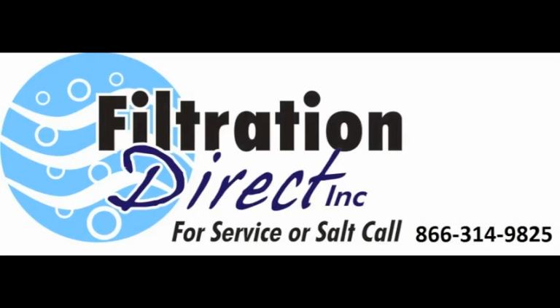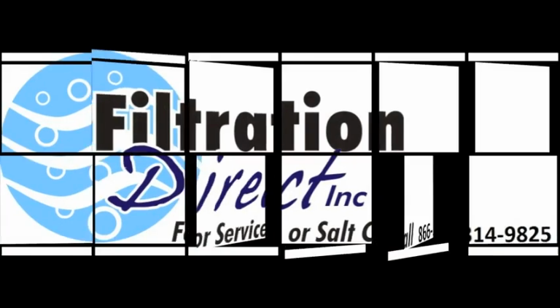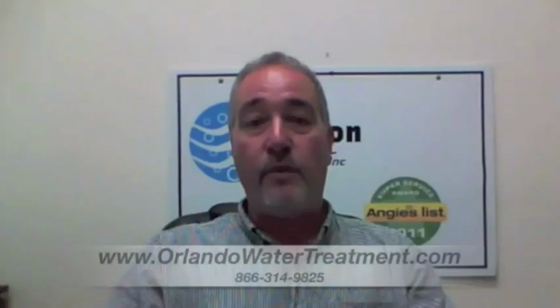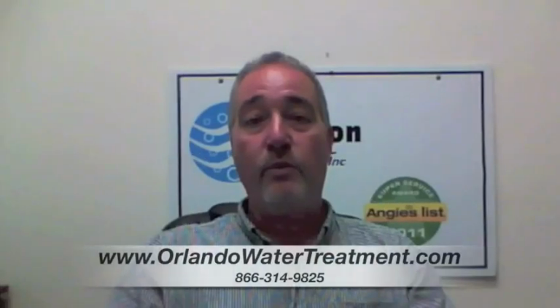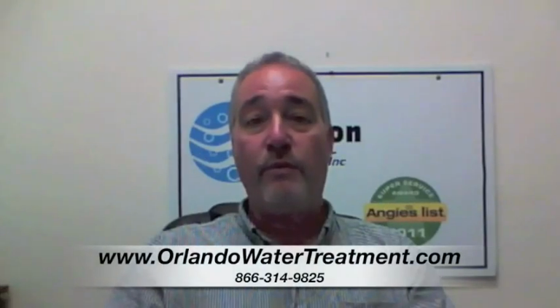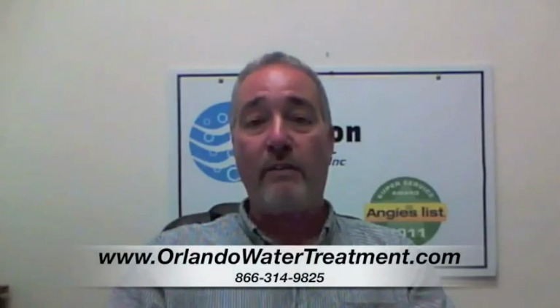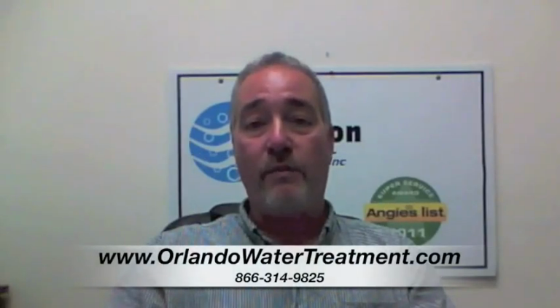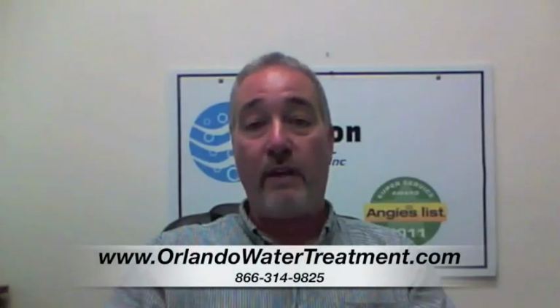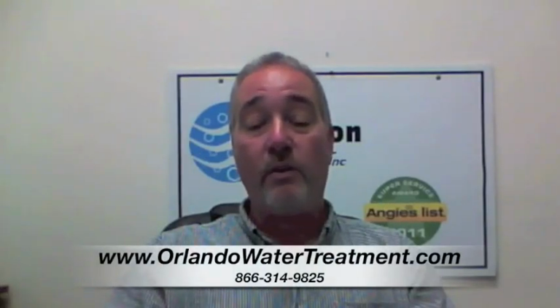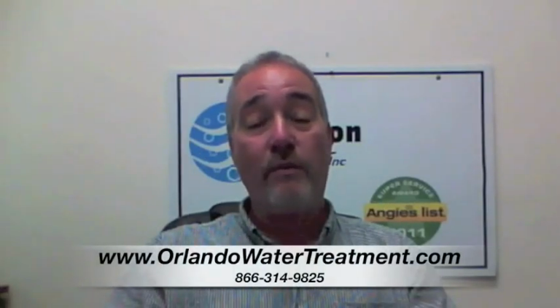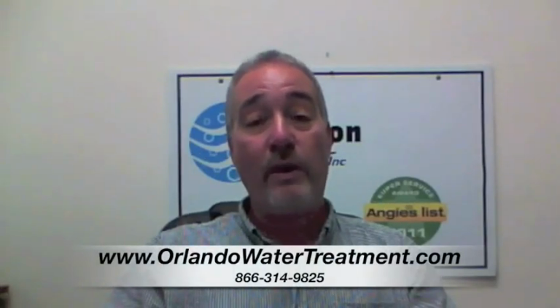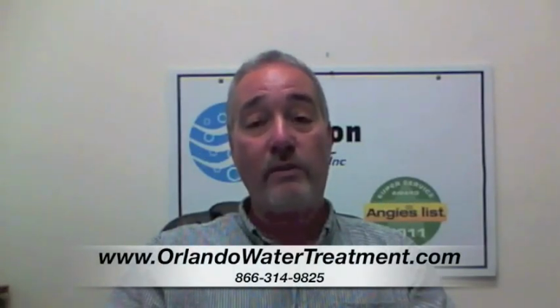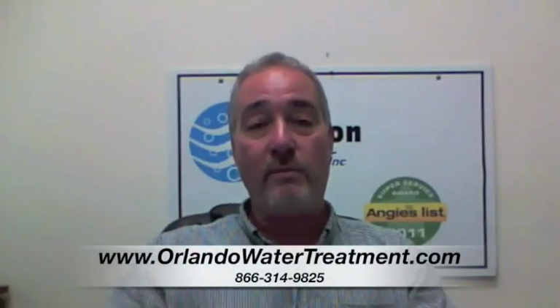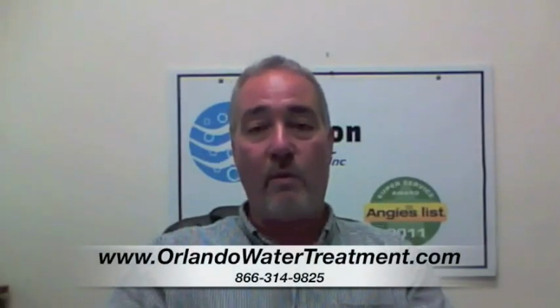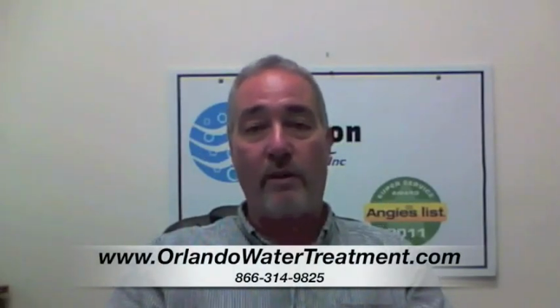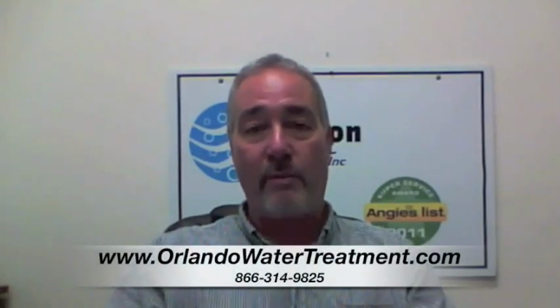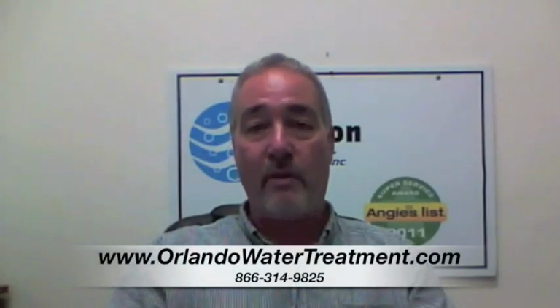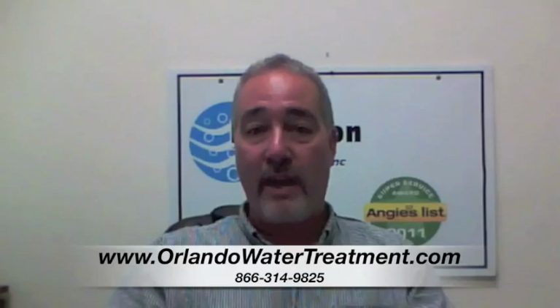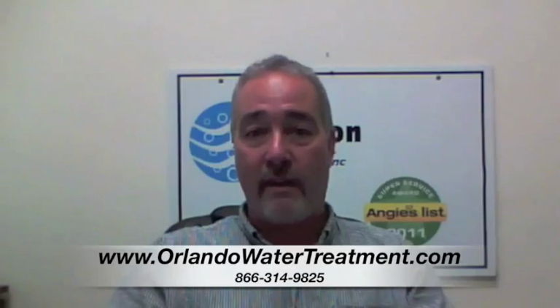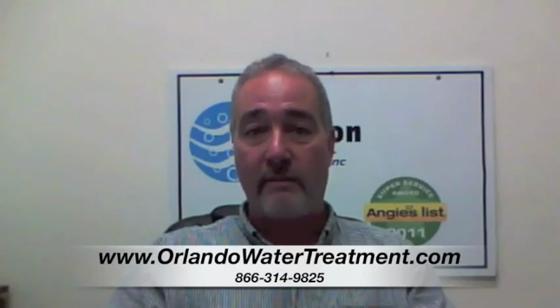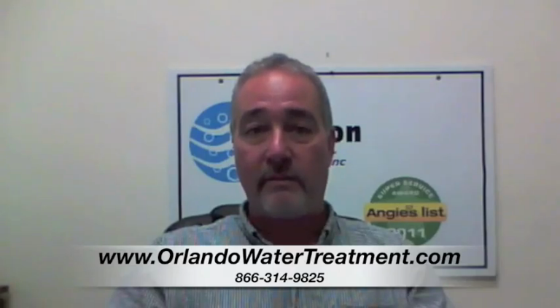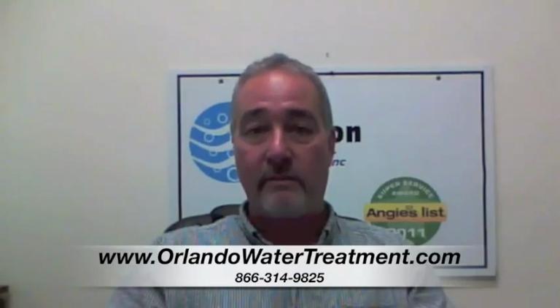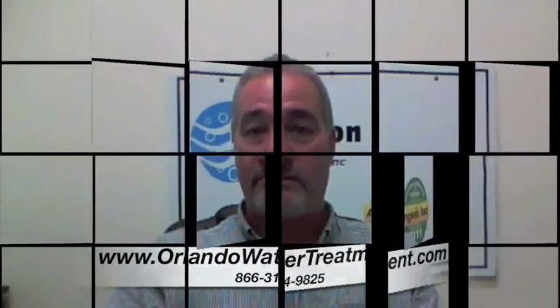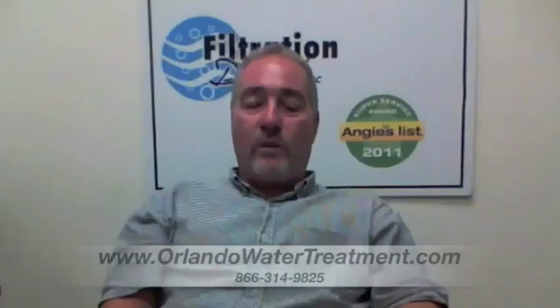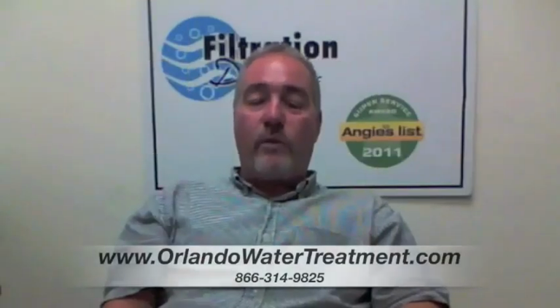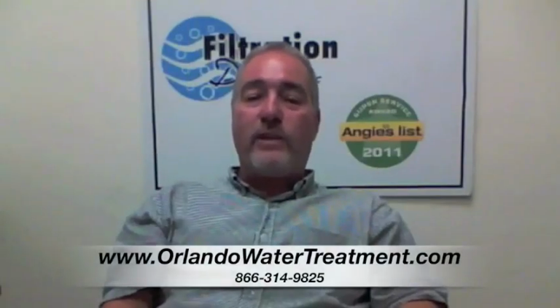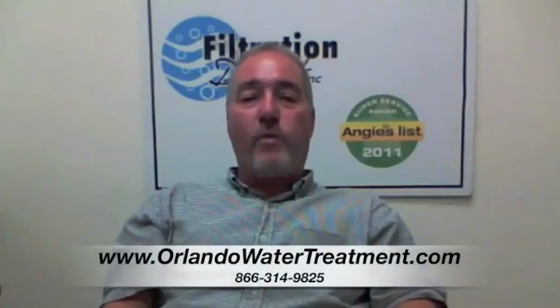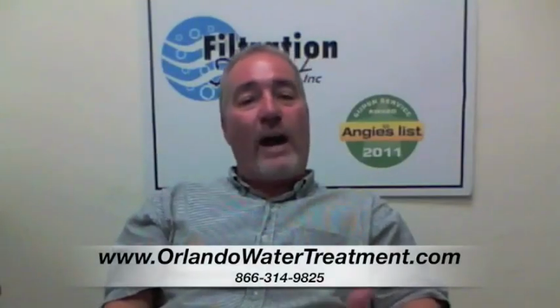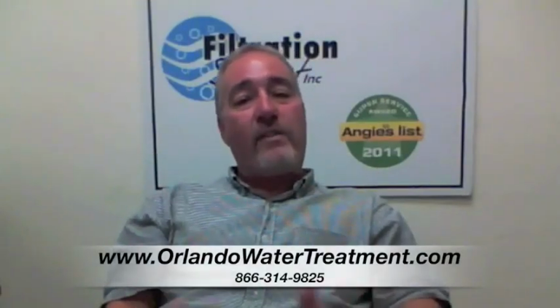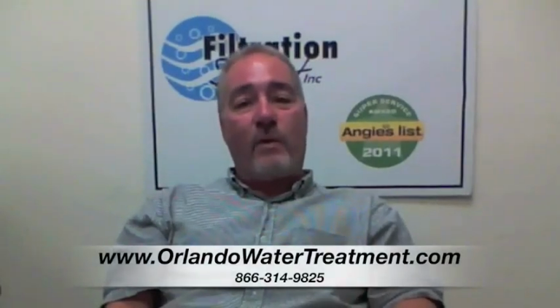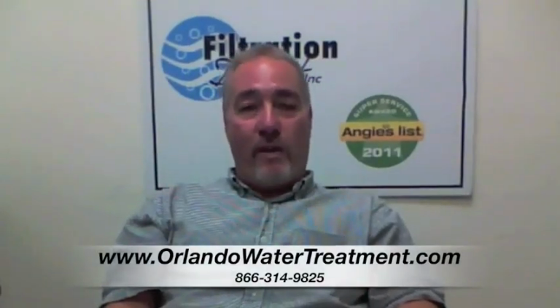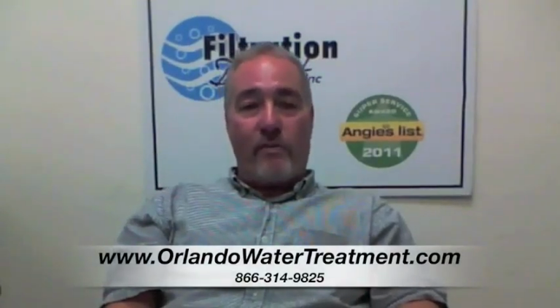If you found this video, you have questions about water treatment in Ocala. The question is, why does my water smell?